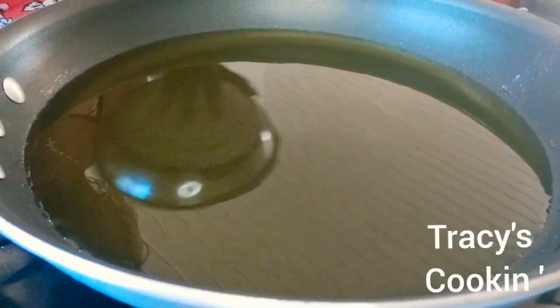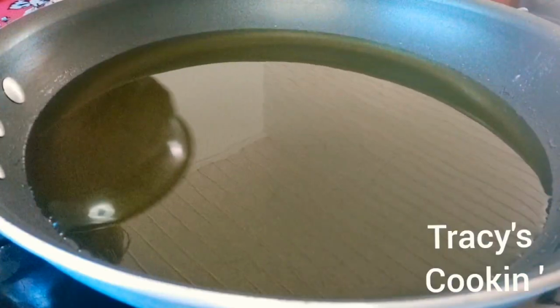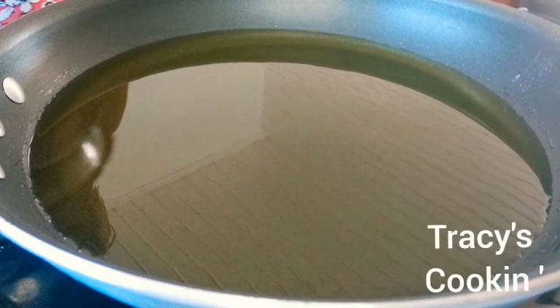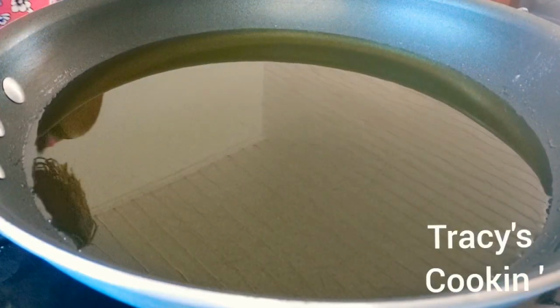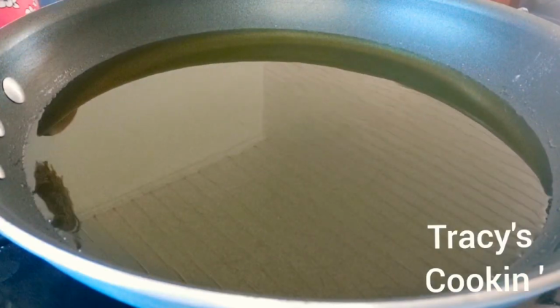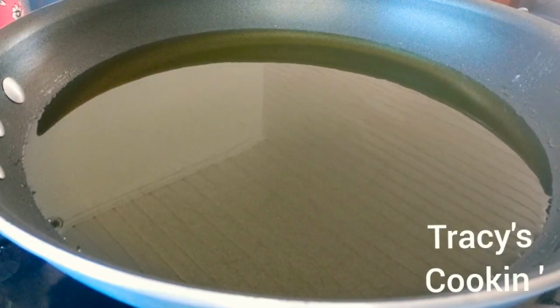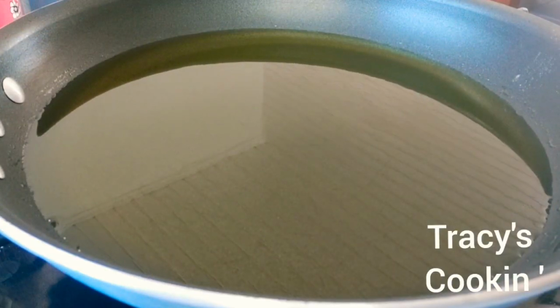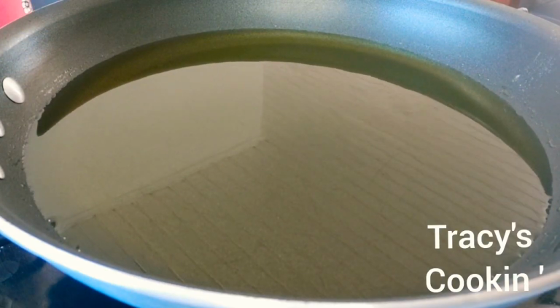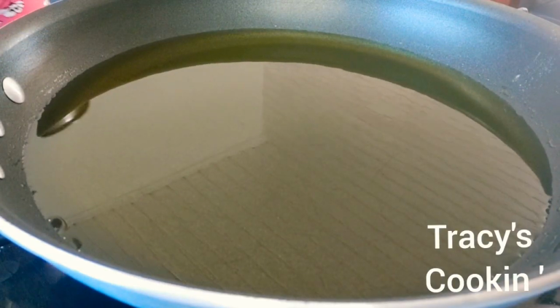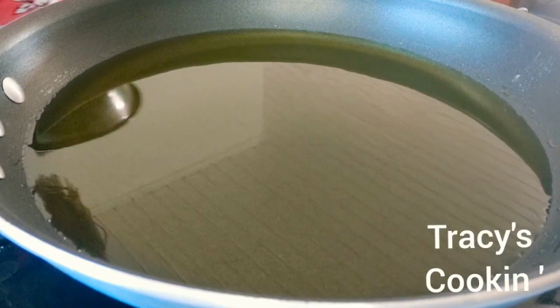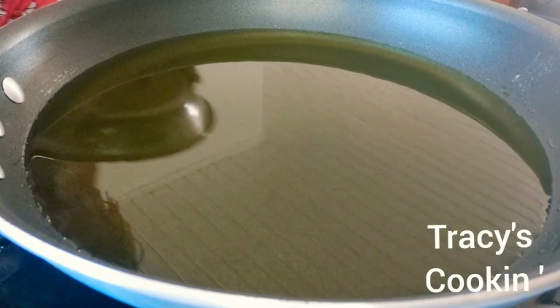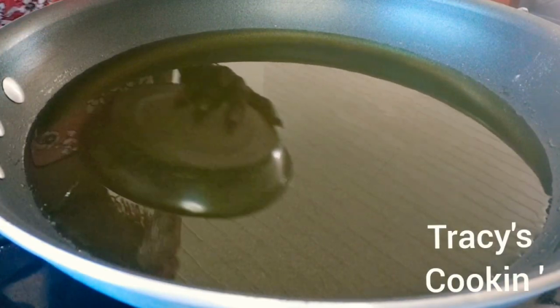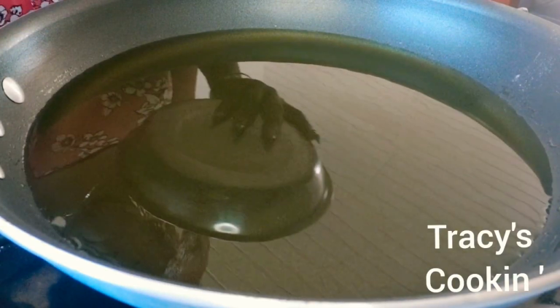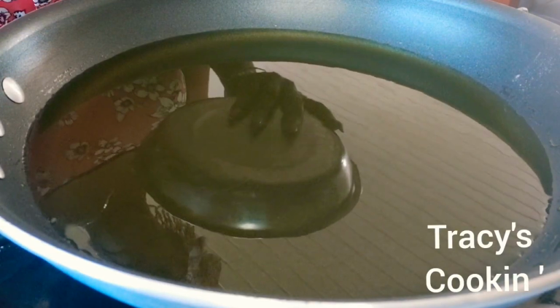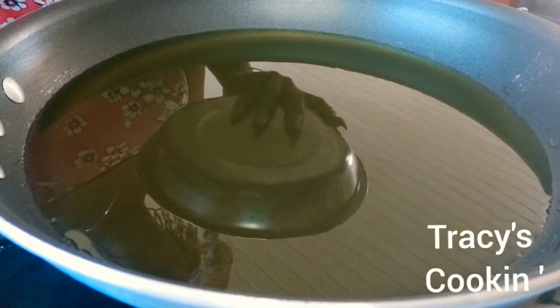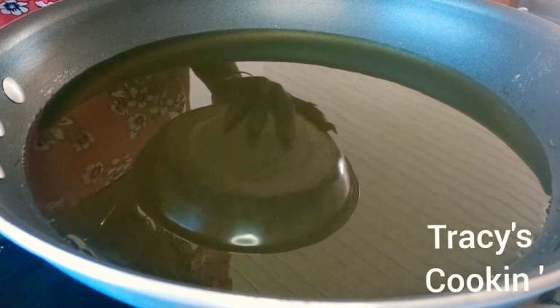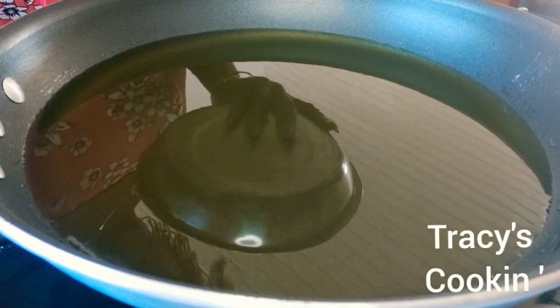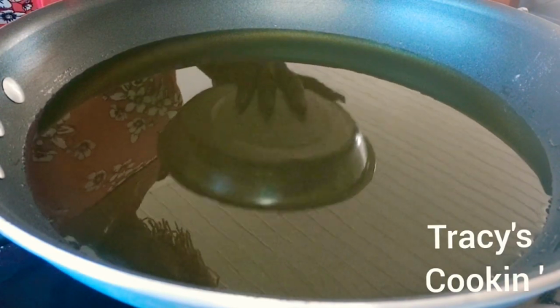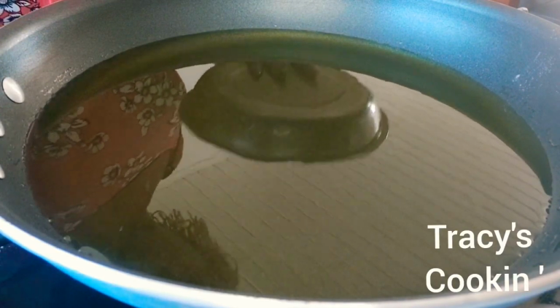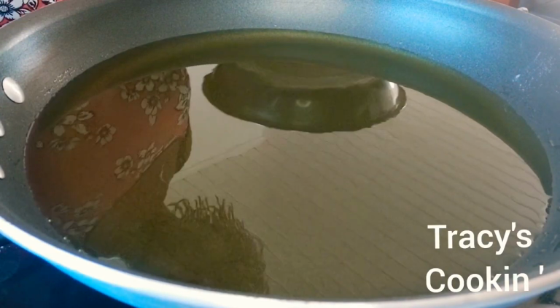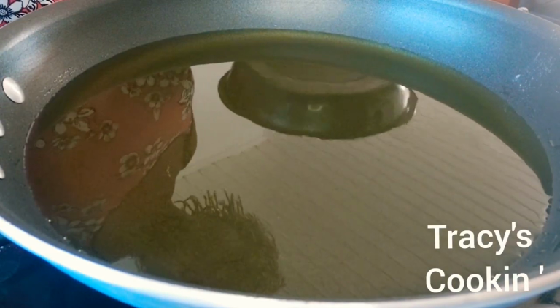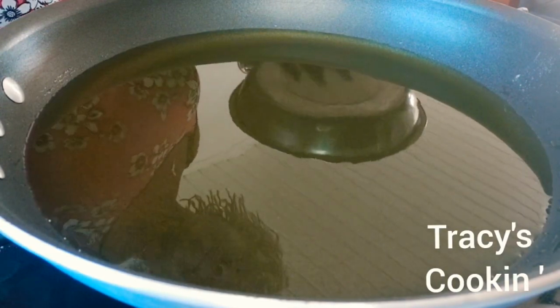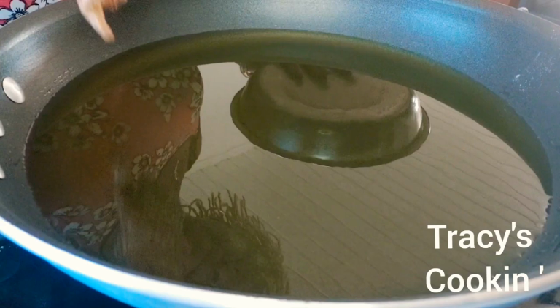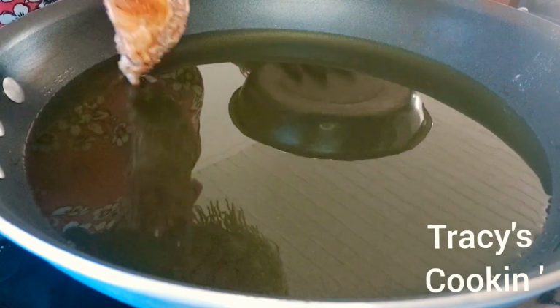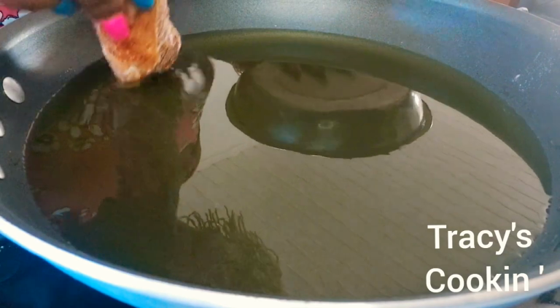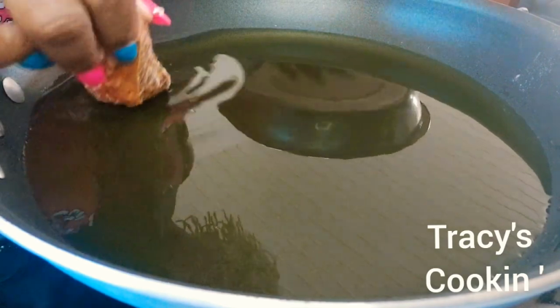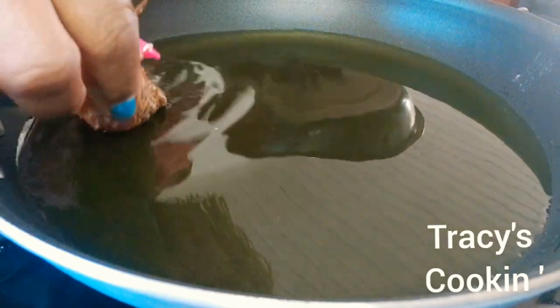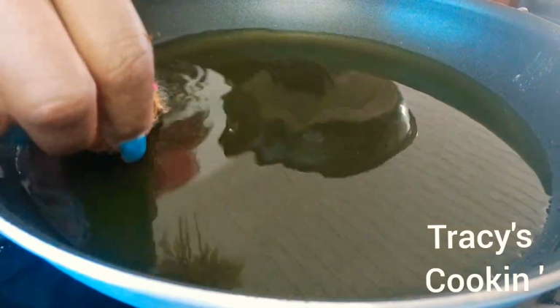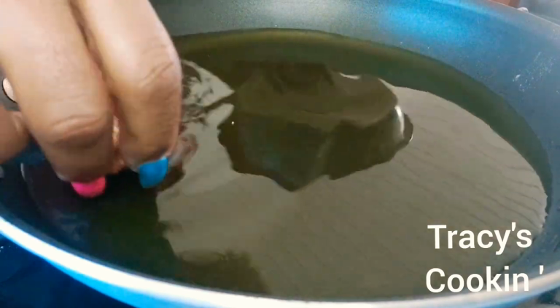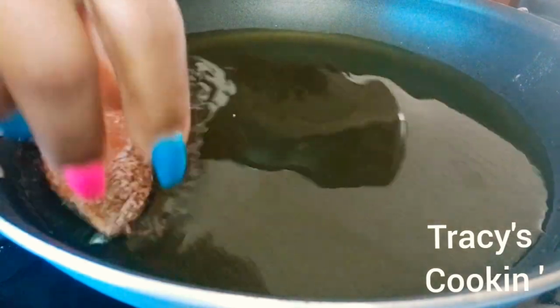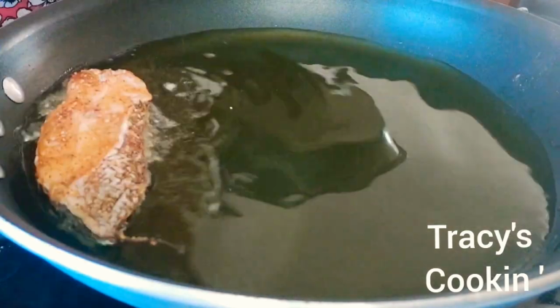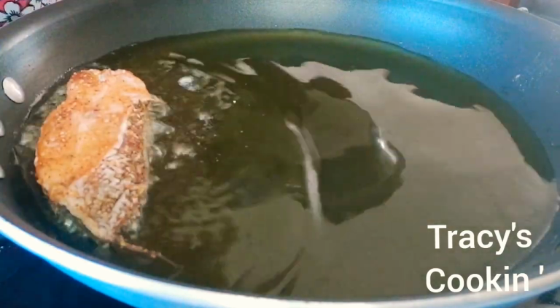So right over here we have our frying pan with our oil, nicely hot.